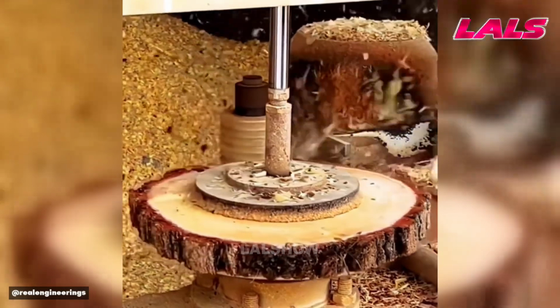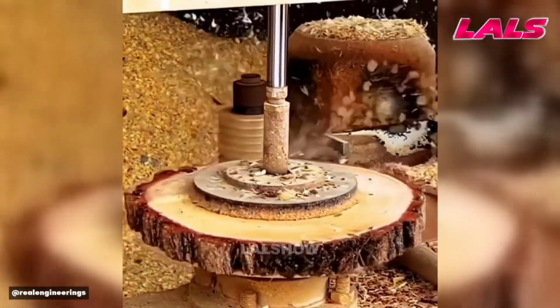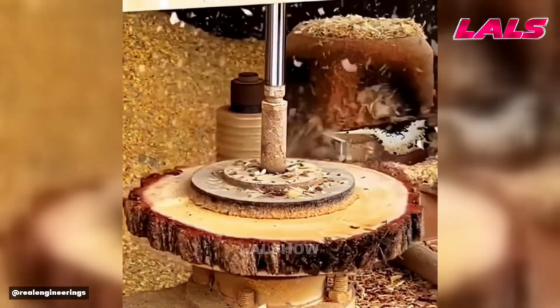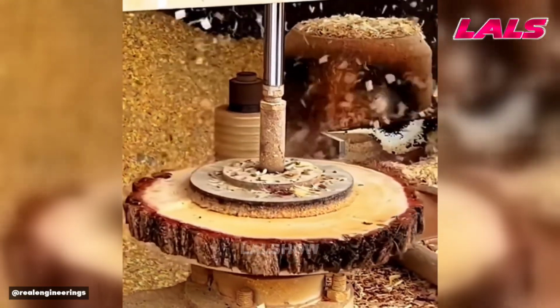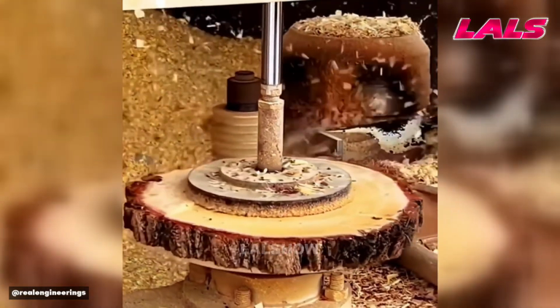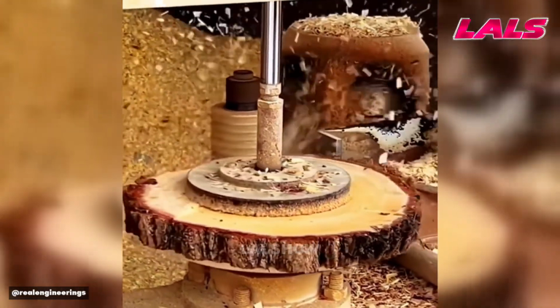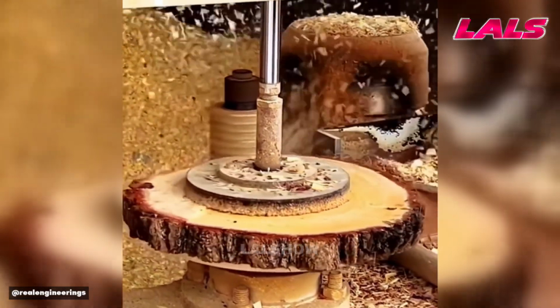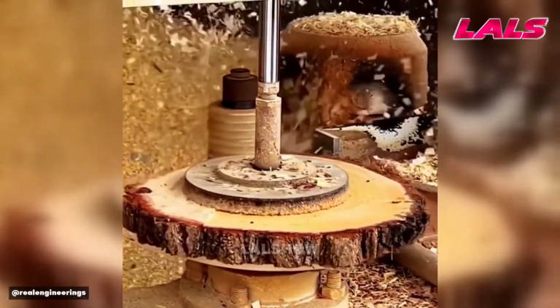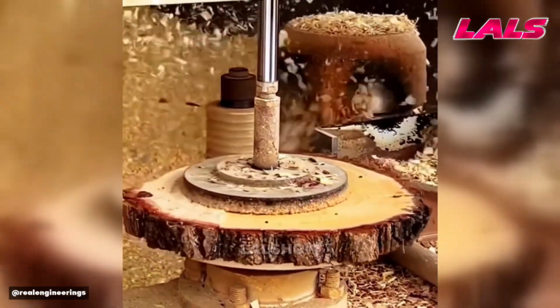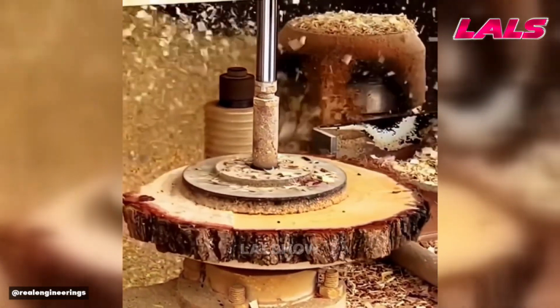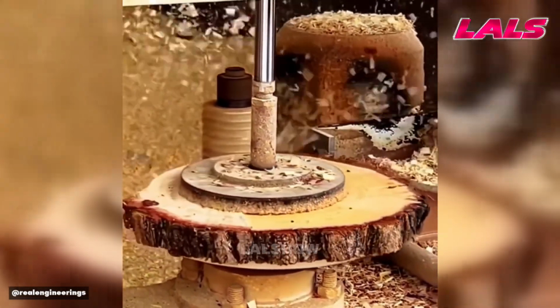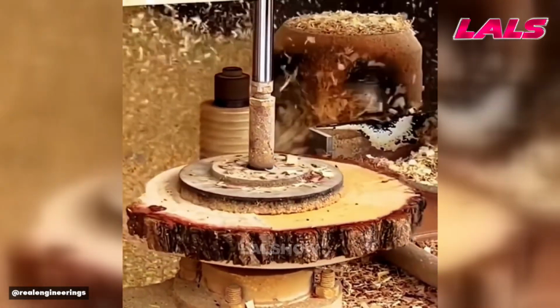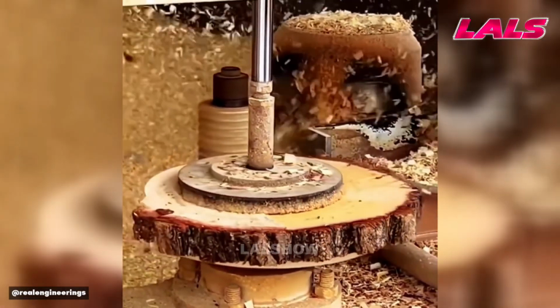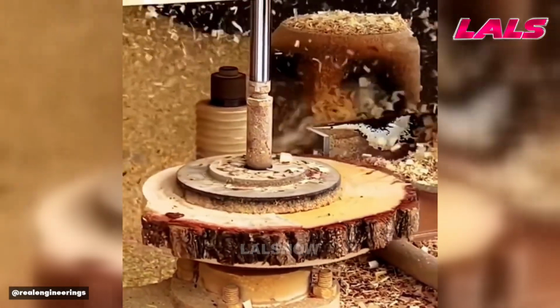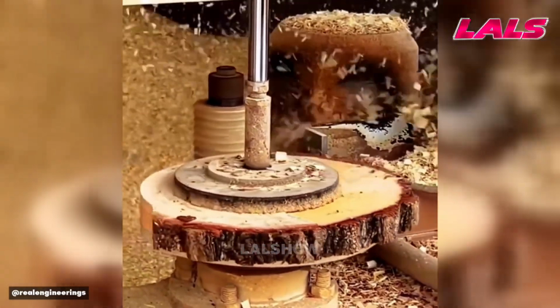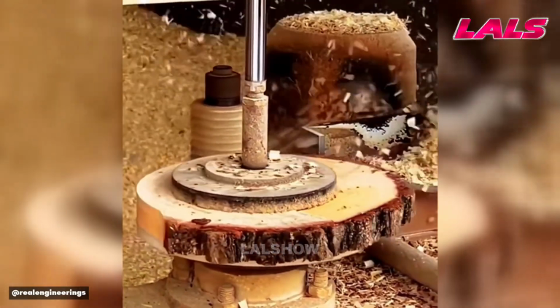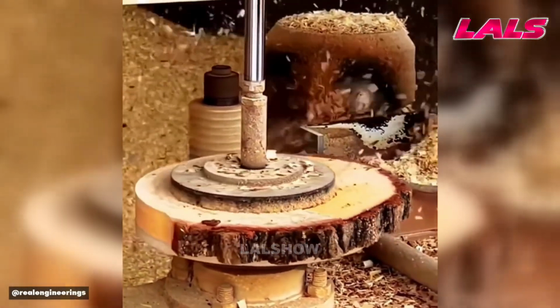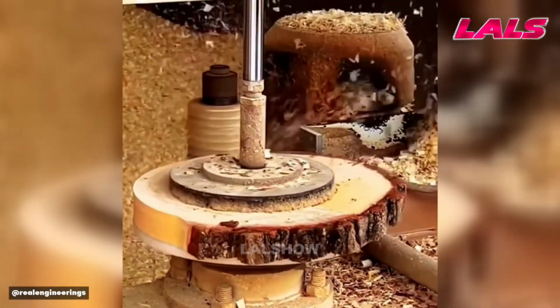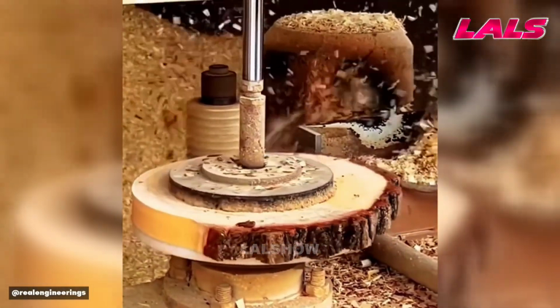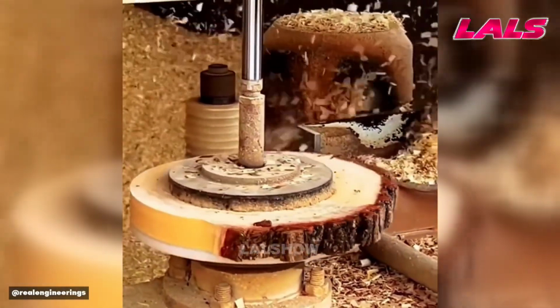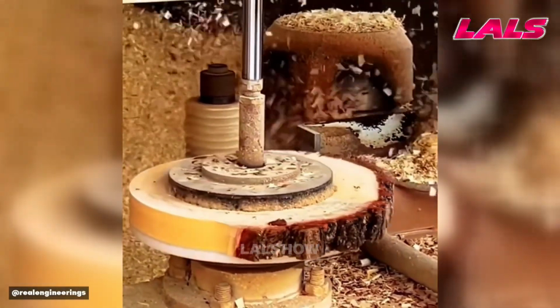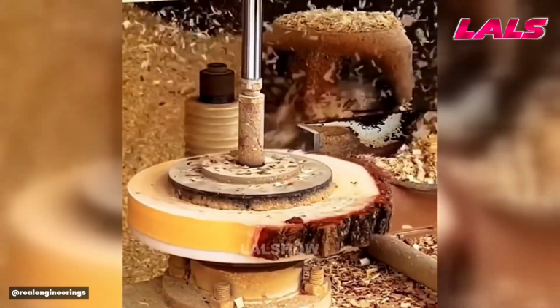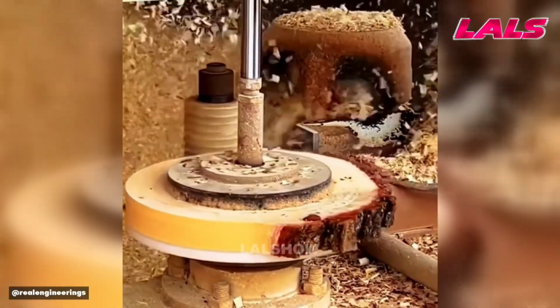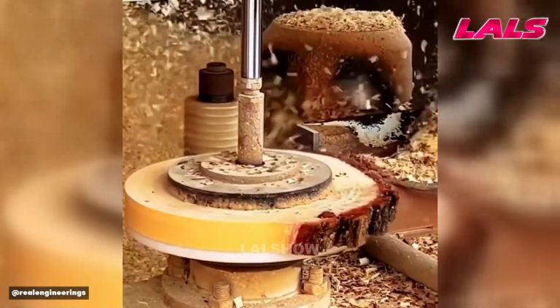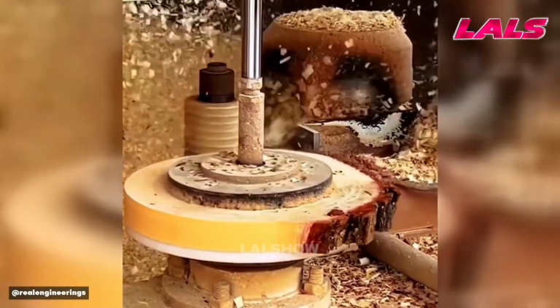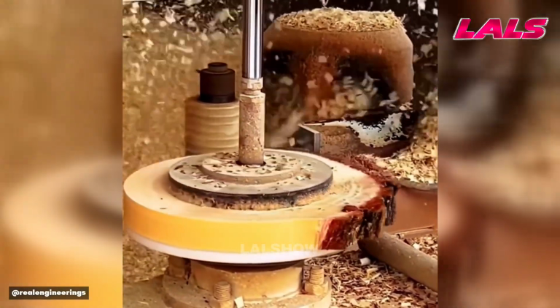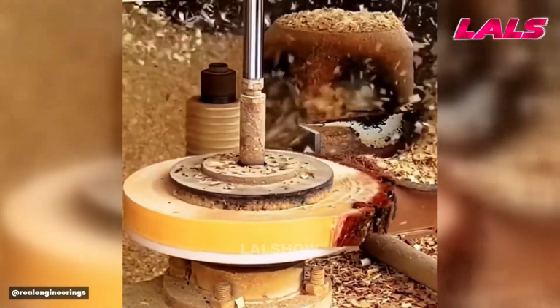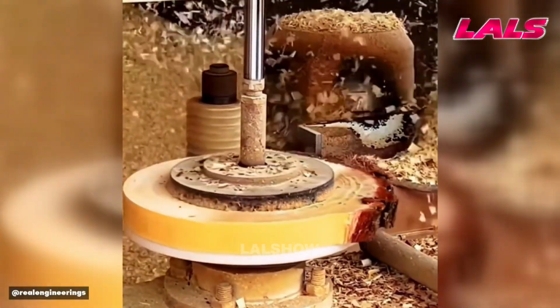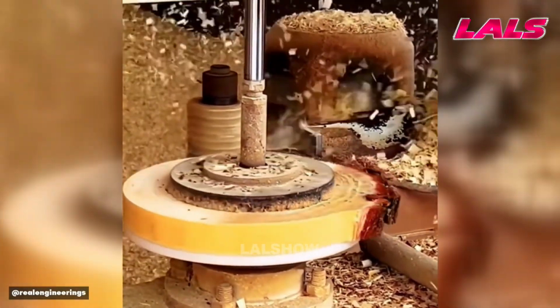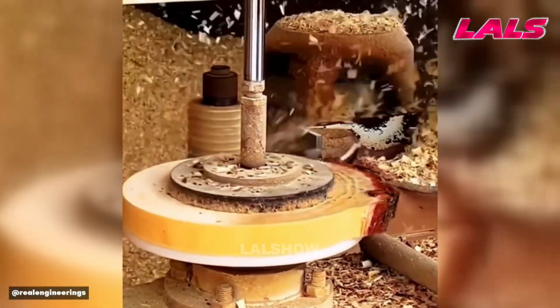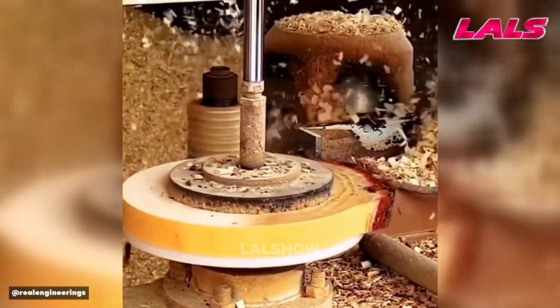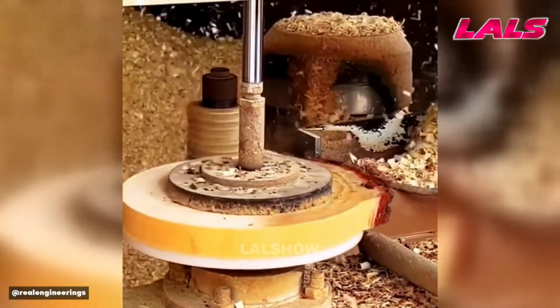Automated machining rapidly turns a rough wood slice into a perfectly round, smooth disc.